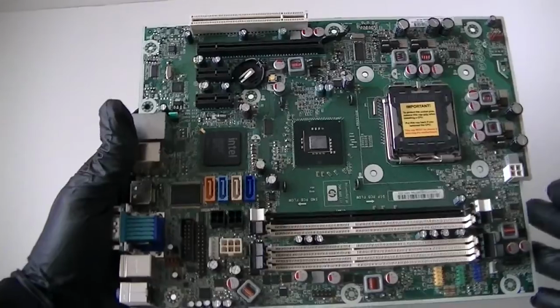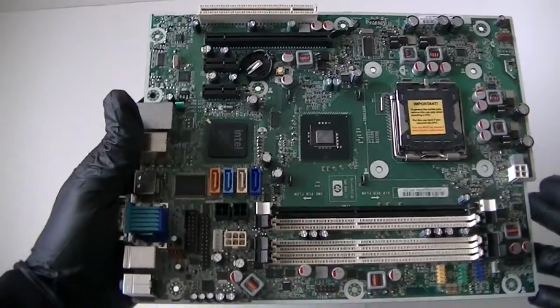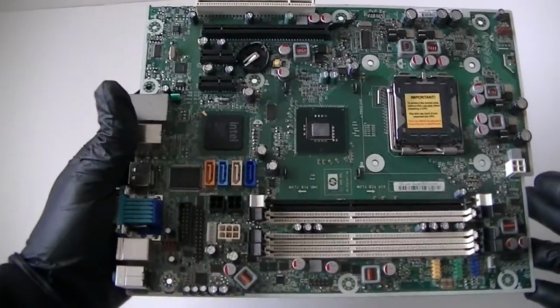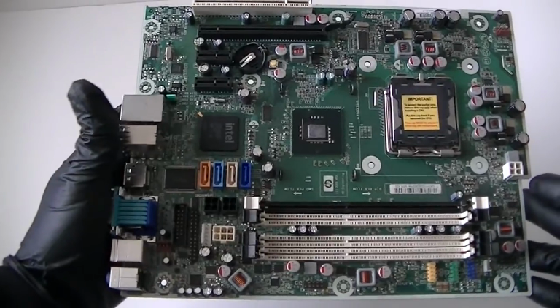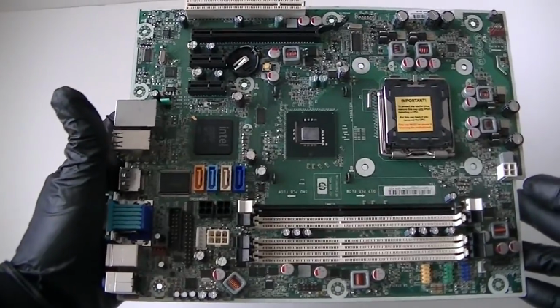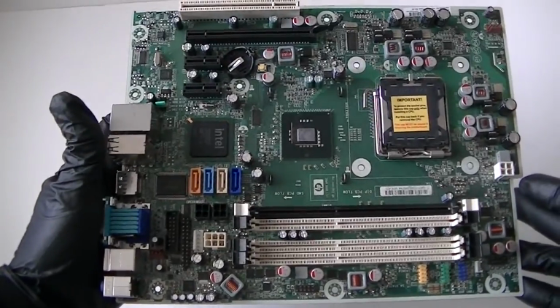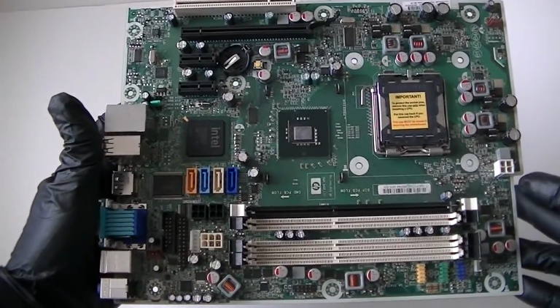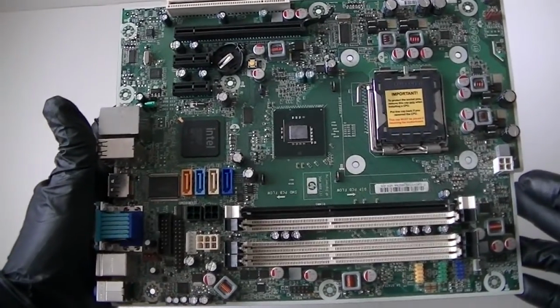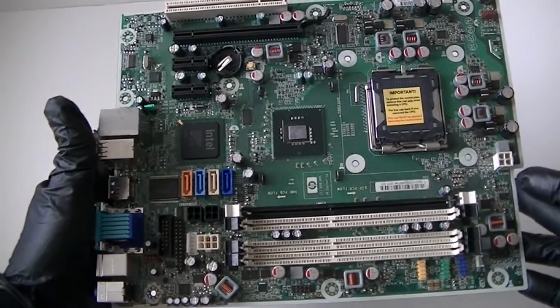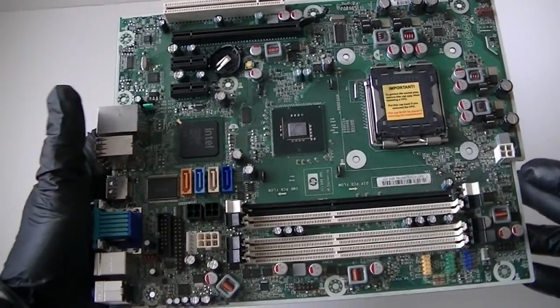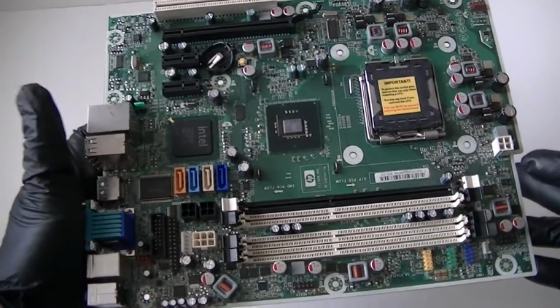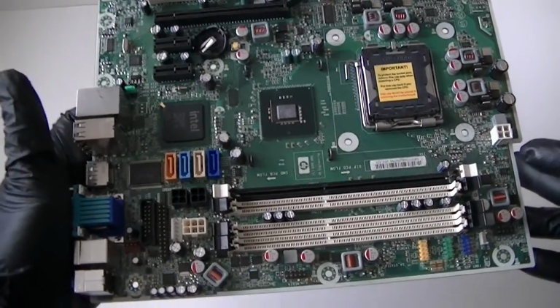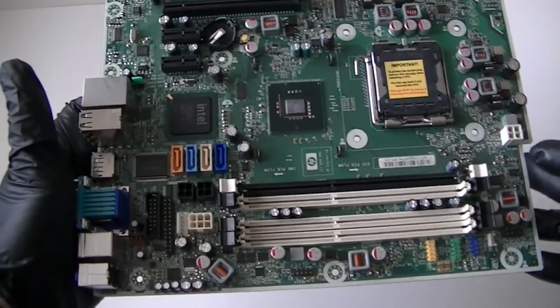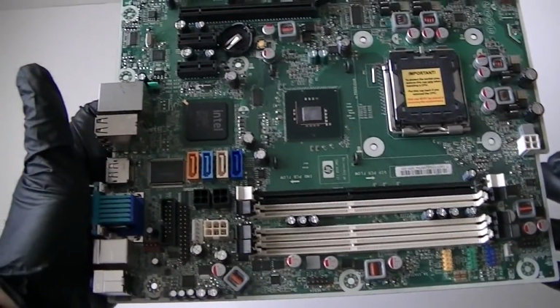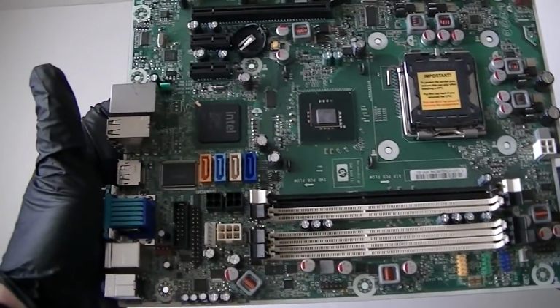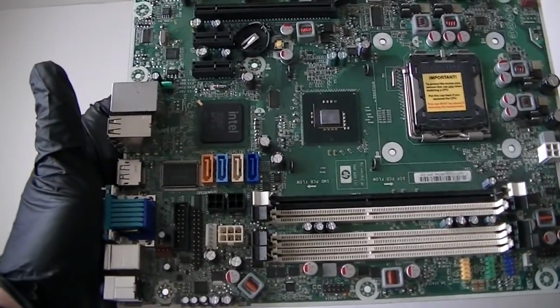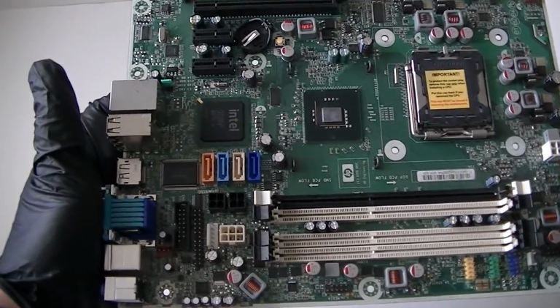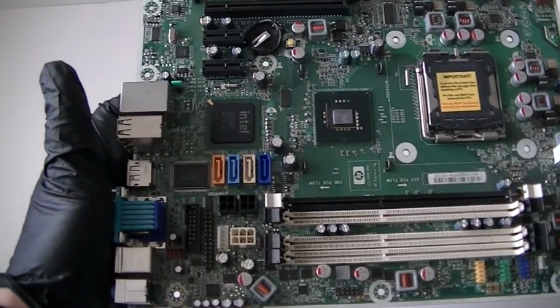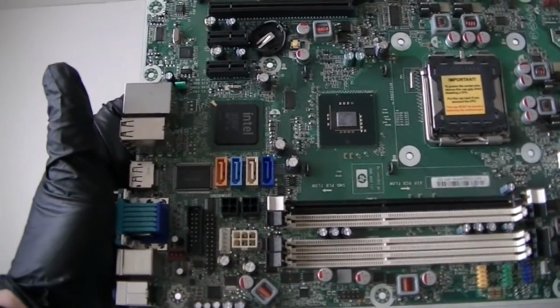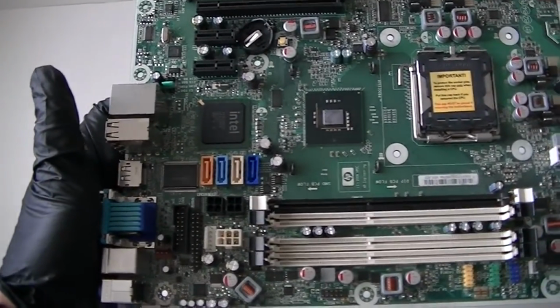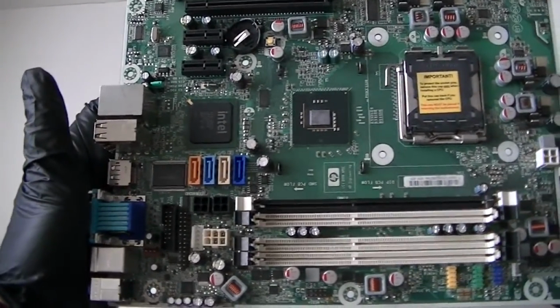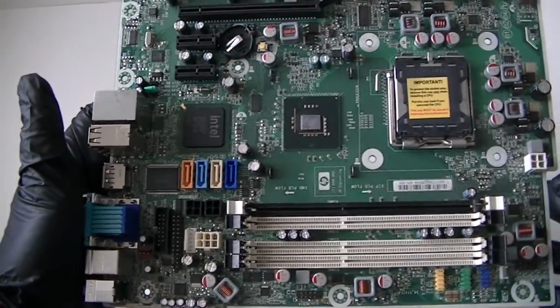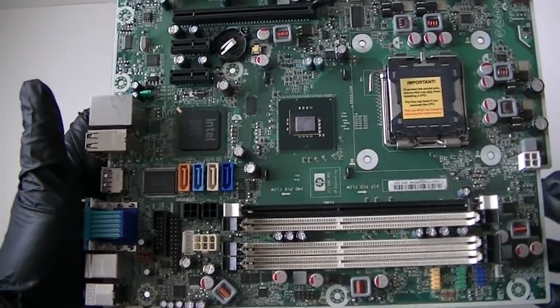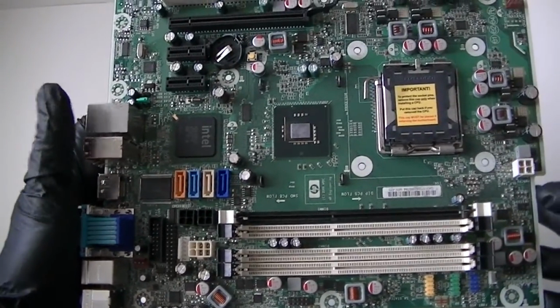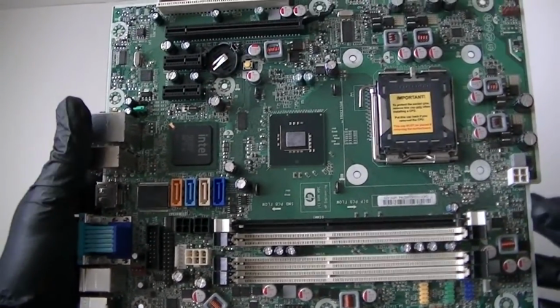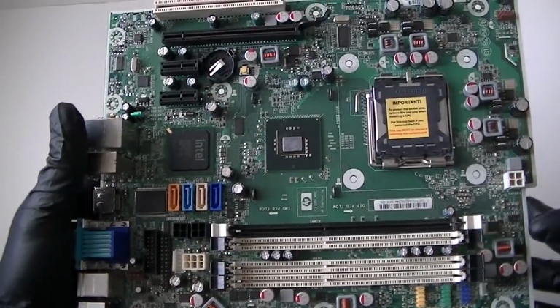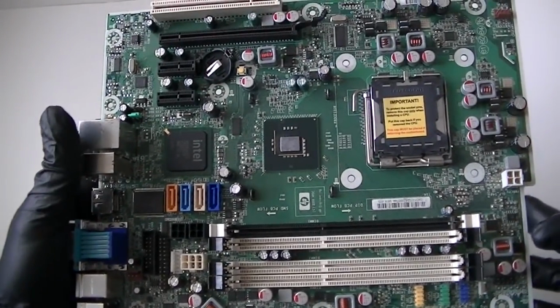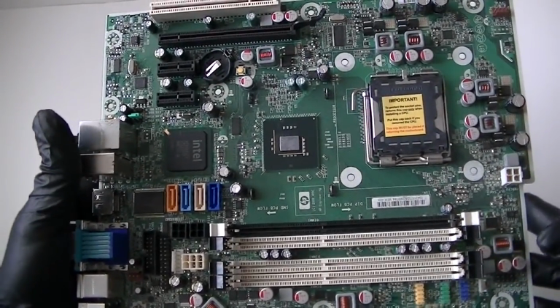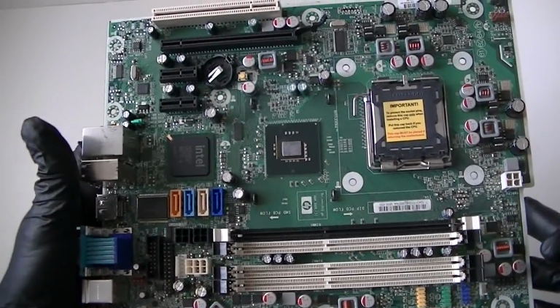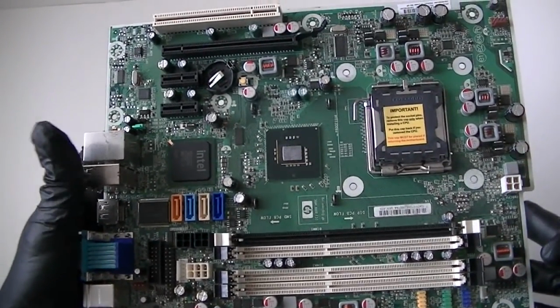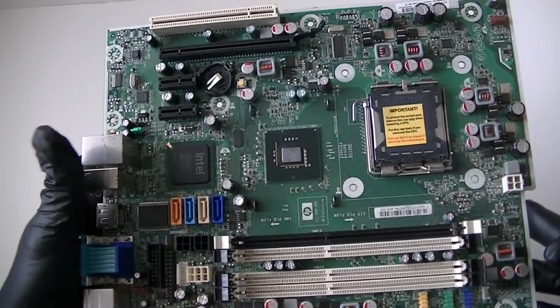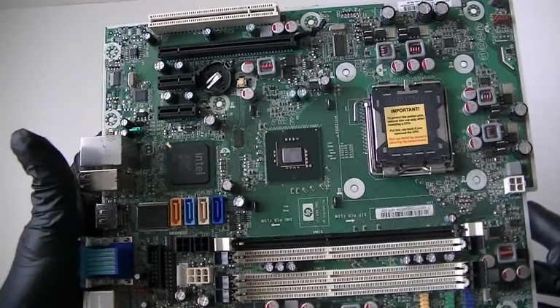This is MXKDI. I have another motherboard. It's from HP Compaq 6000 Pro, small form factor.